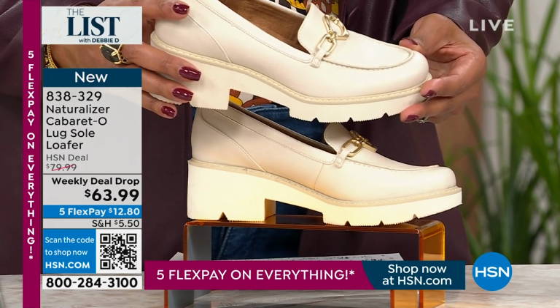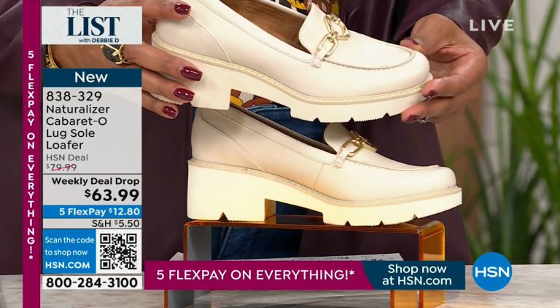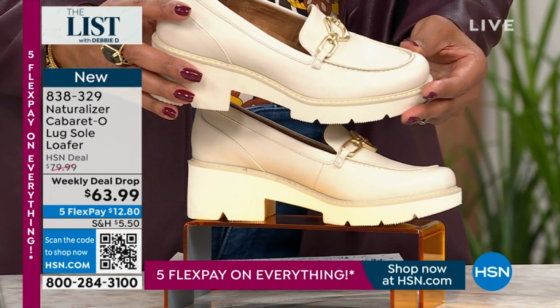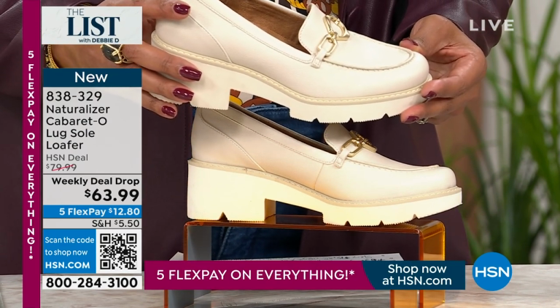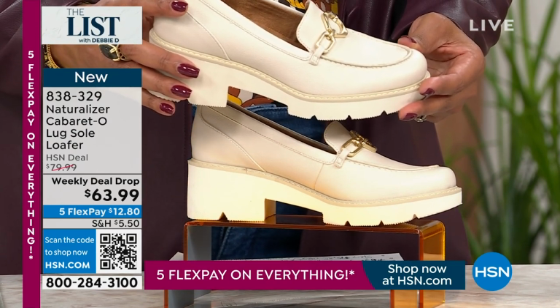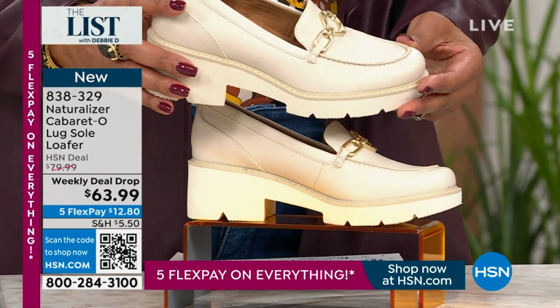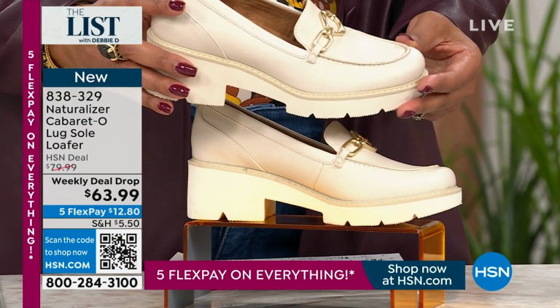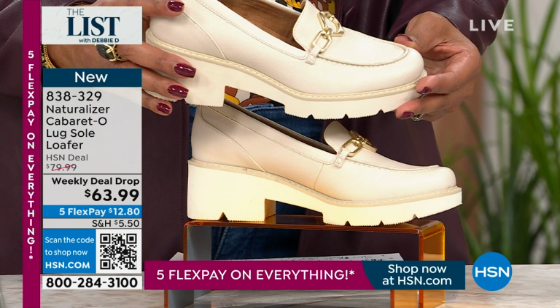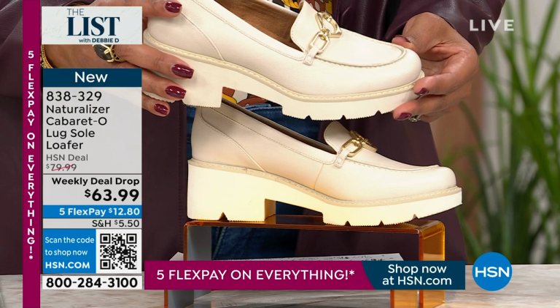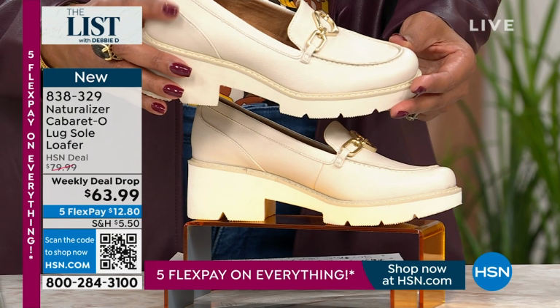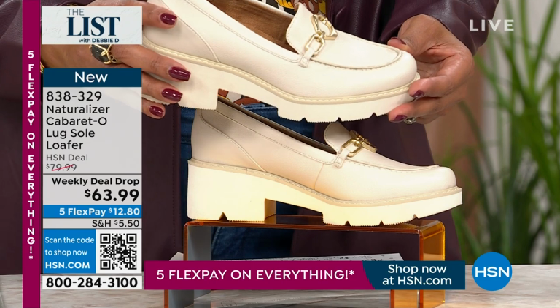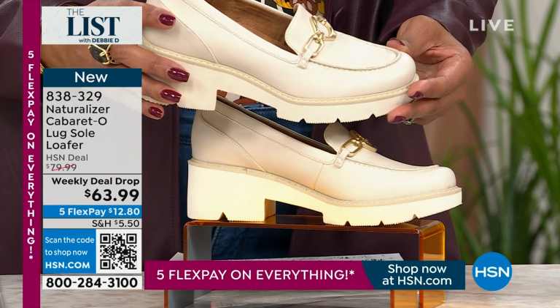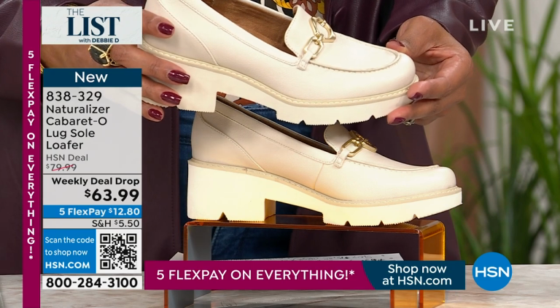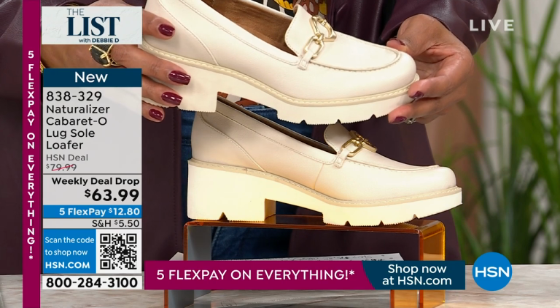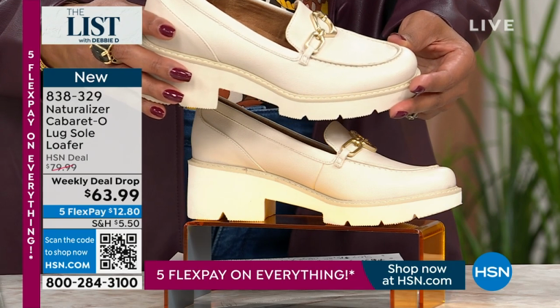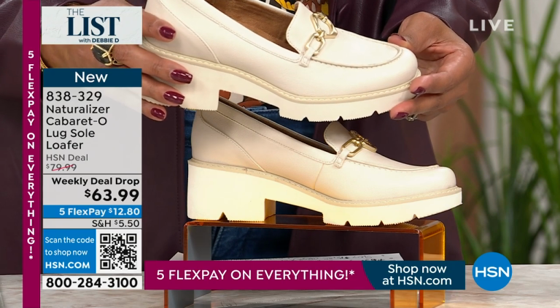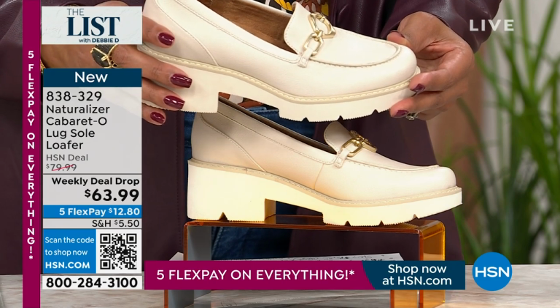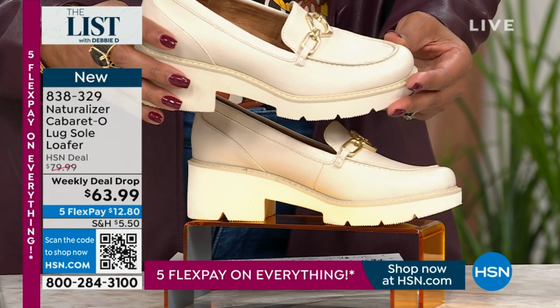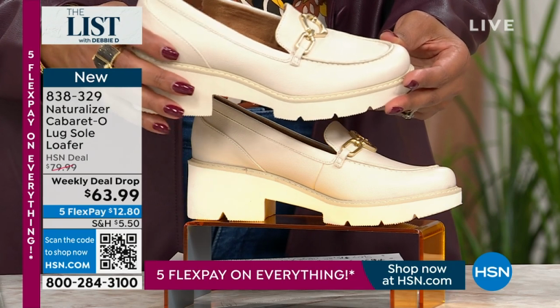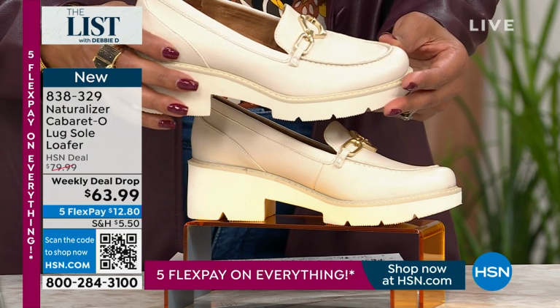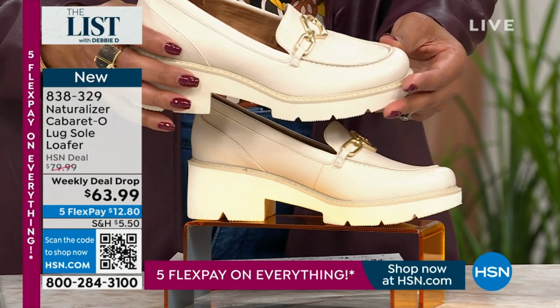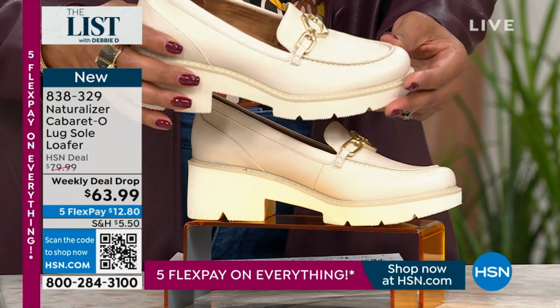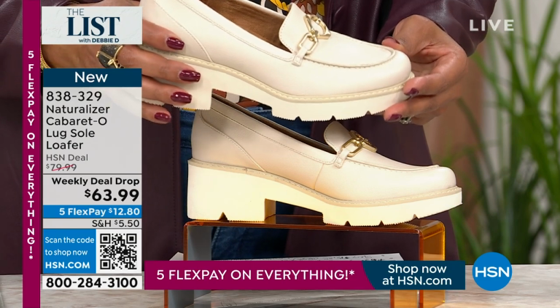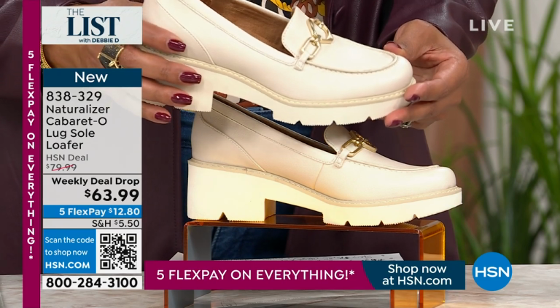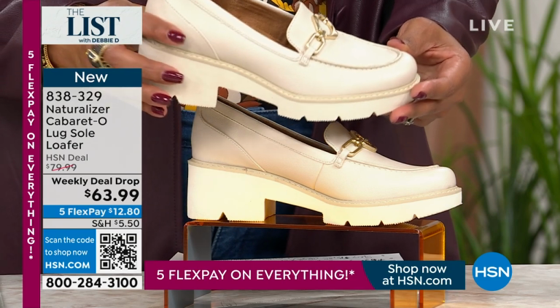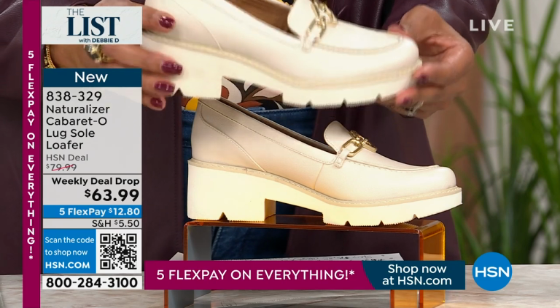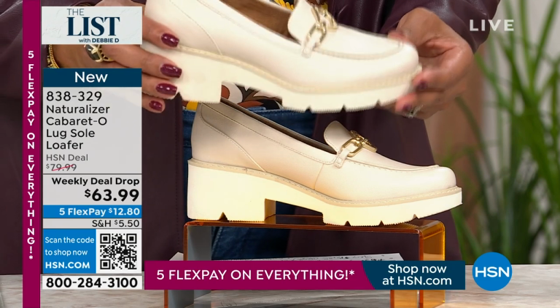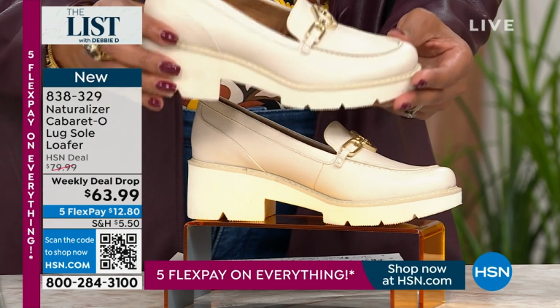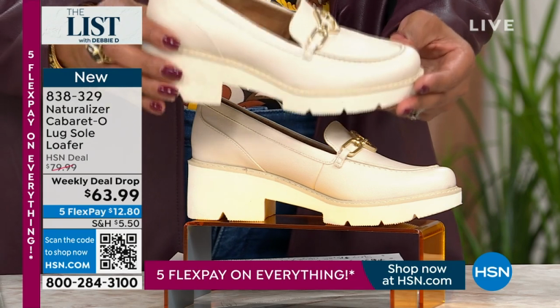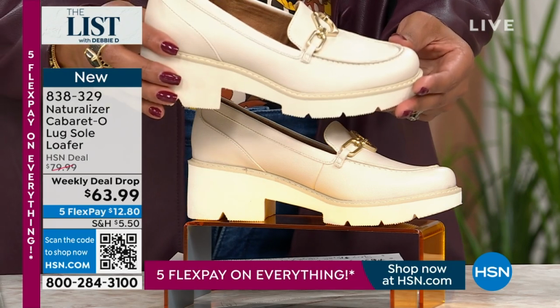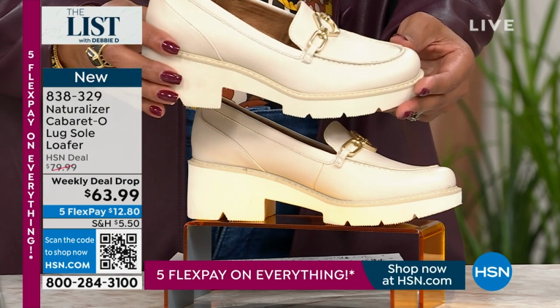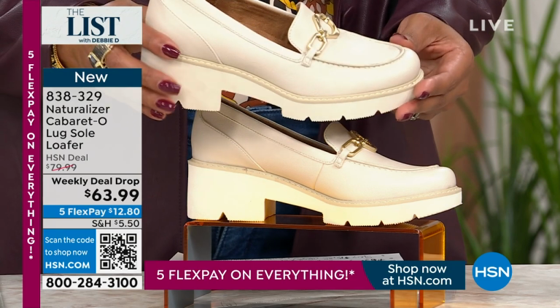$63.99 is the weekly deal drop price. It's going to go back up to $80 on Sunday night at midnight — the price changes.